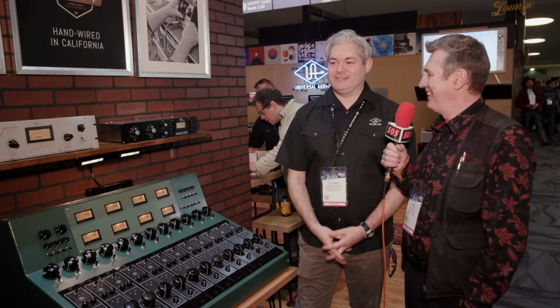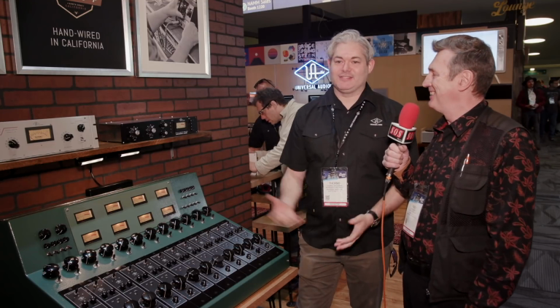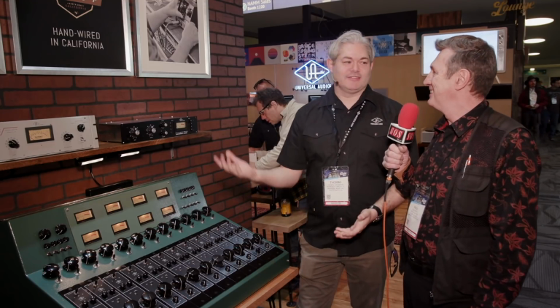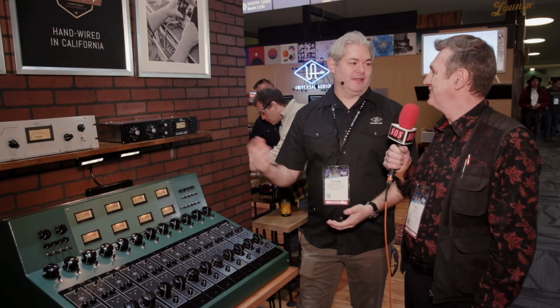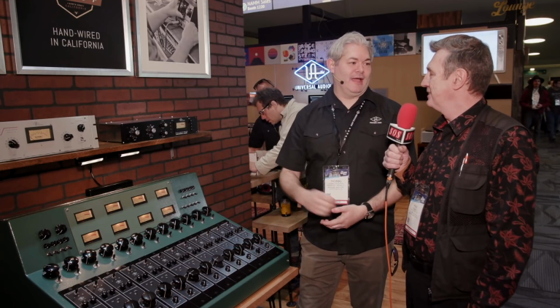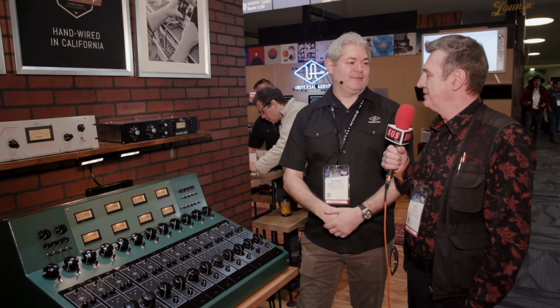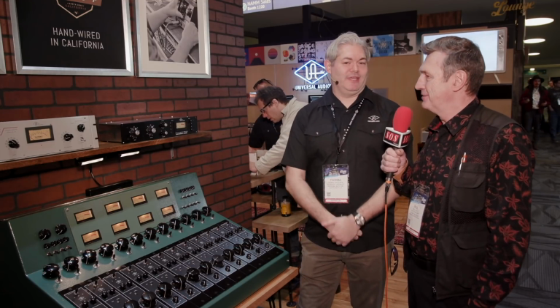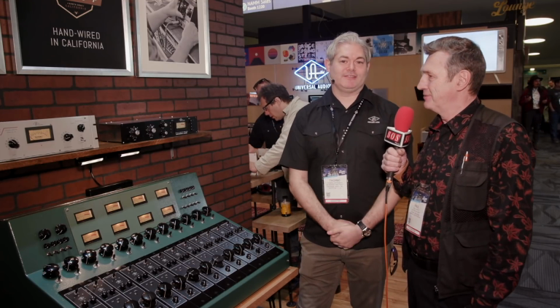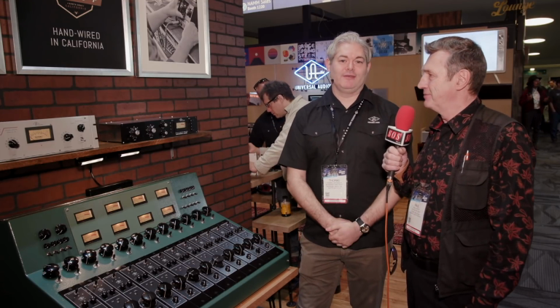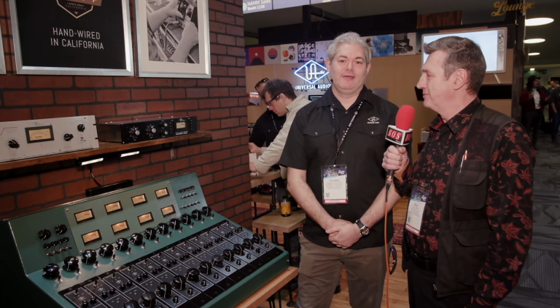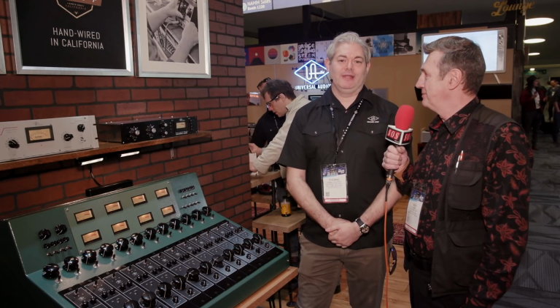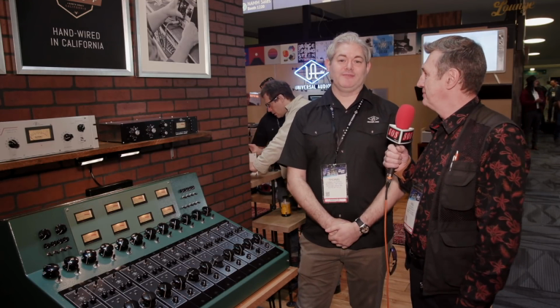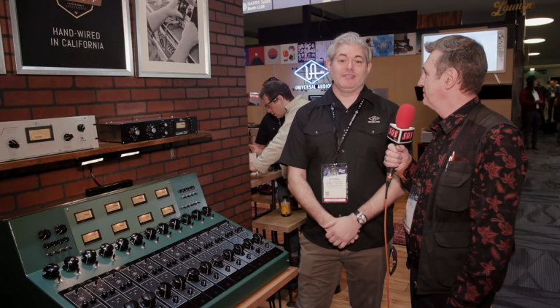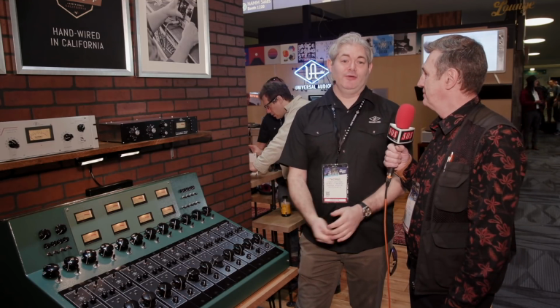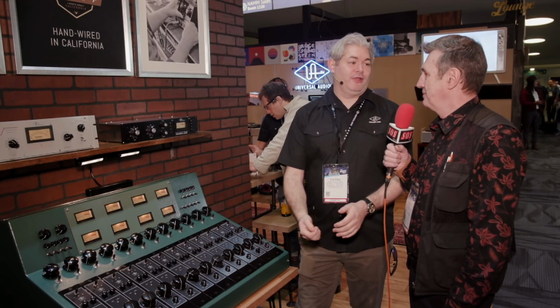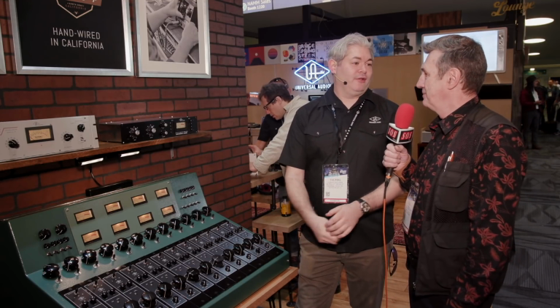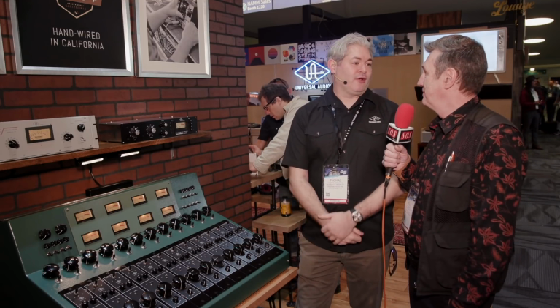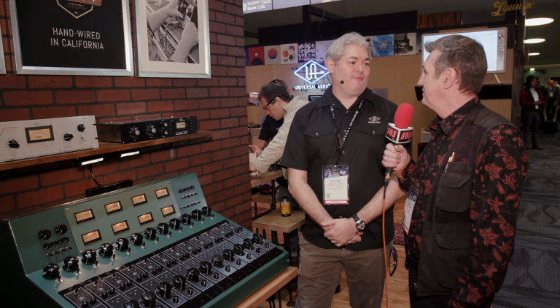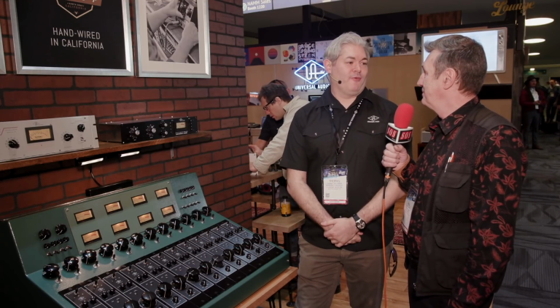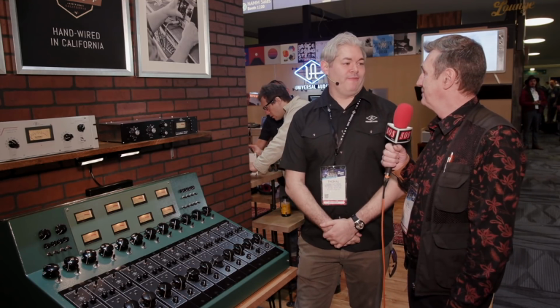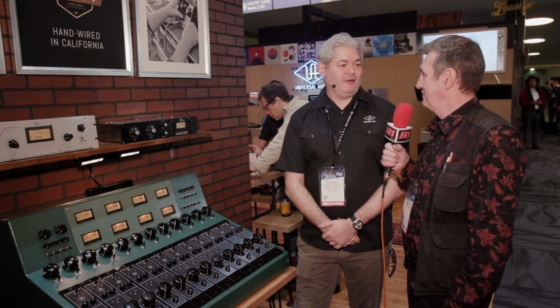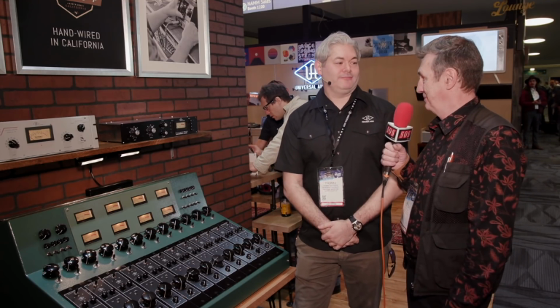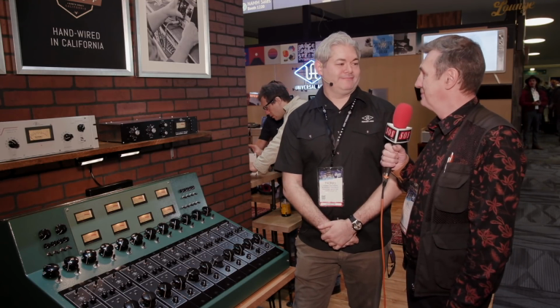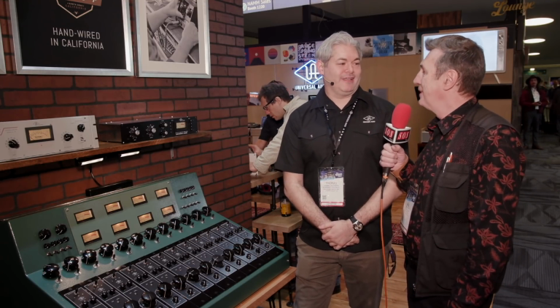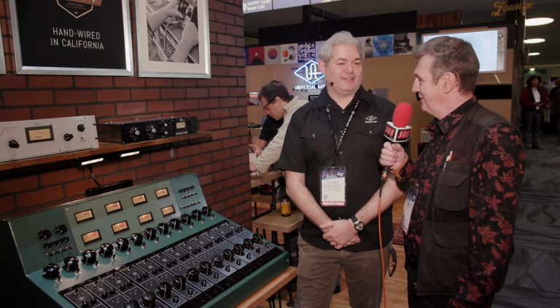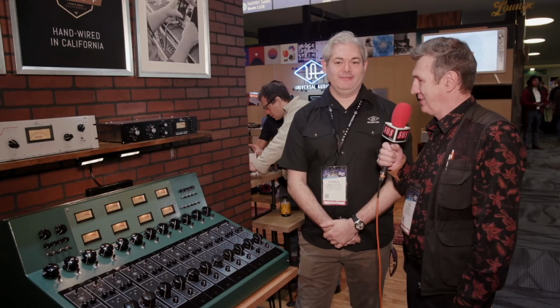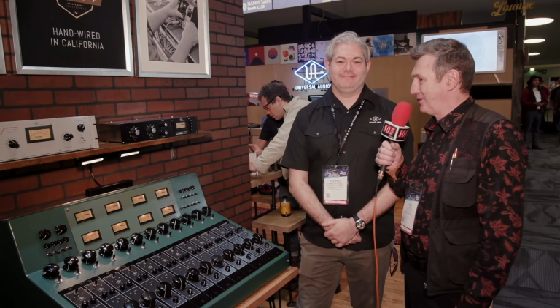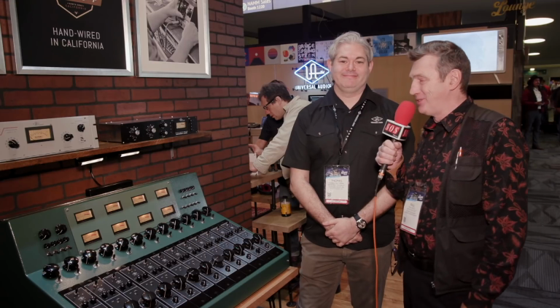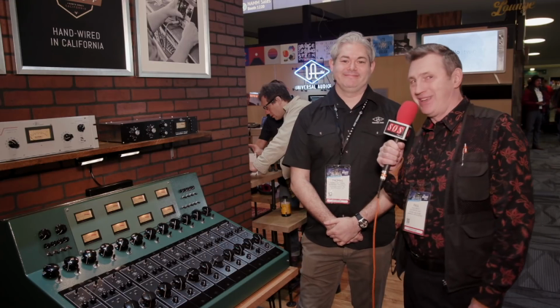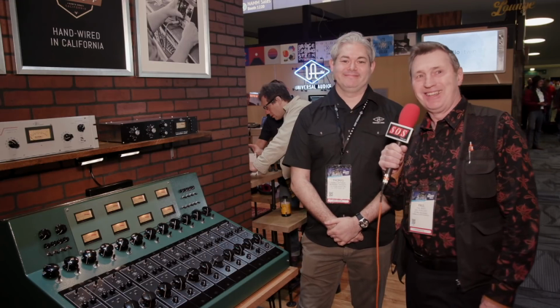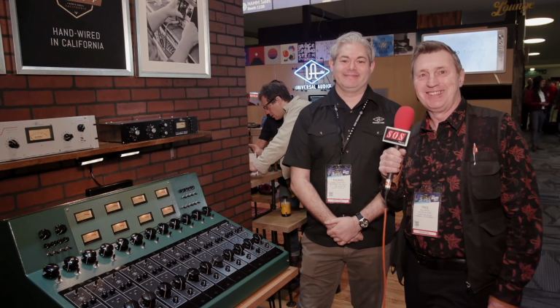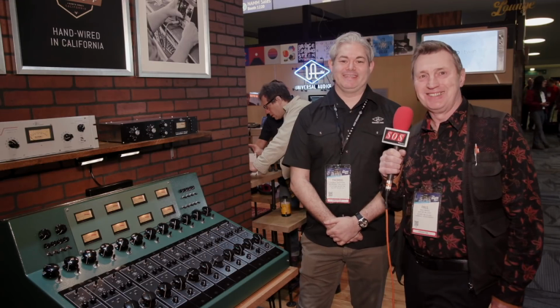So that's us at NAMM this year. Please visit uaudio.com for more info. Thanks a lot. Thanks Thomas. Cheers.